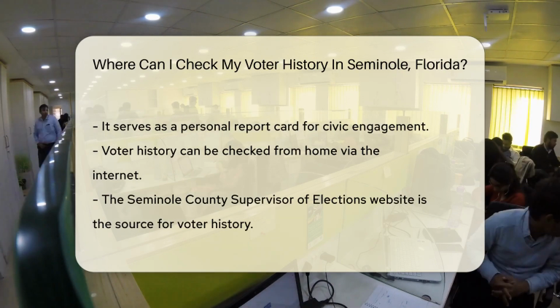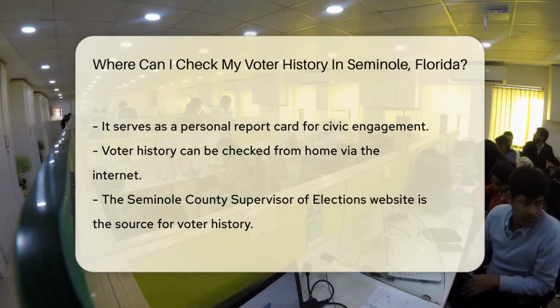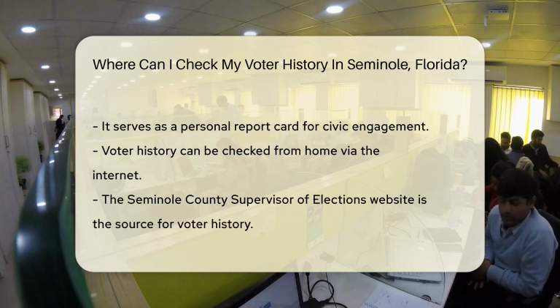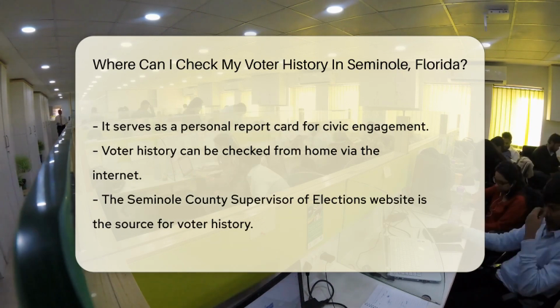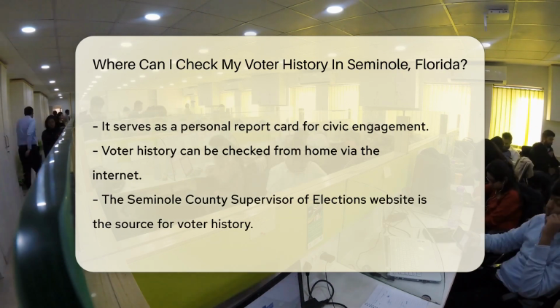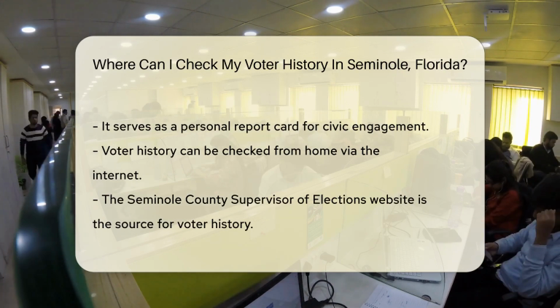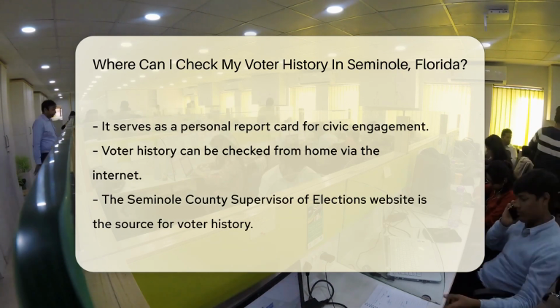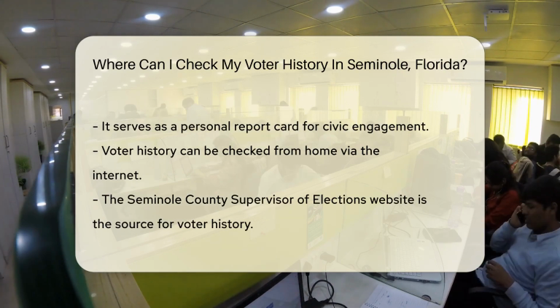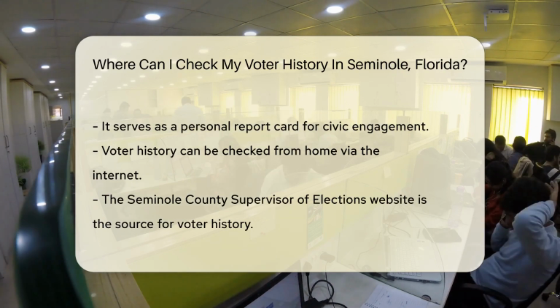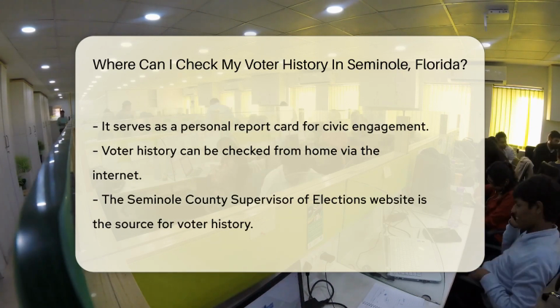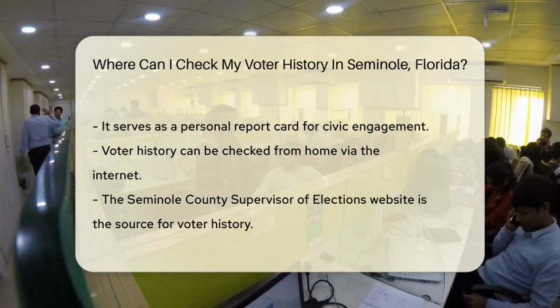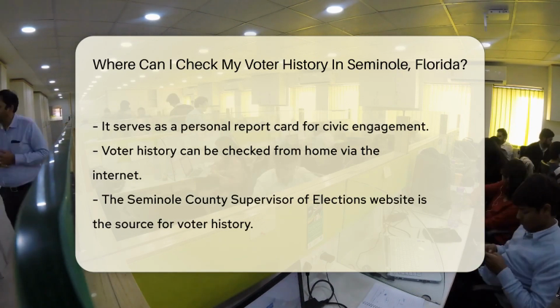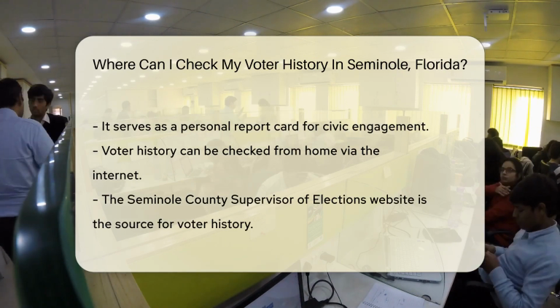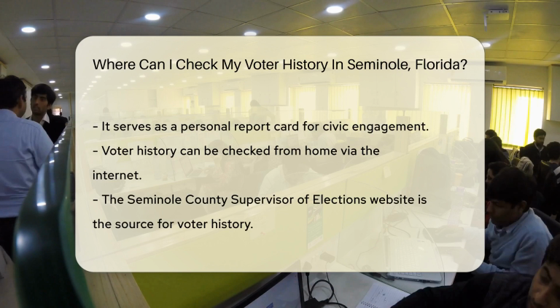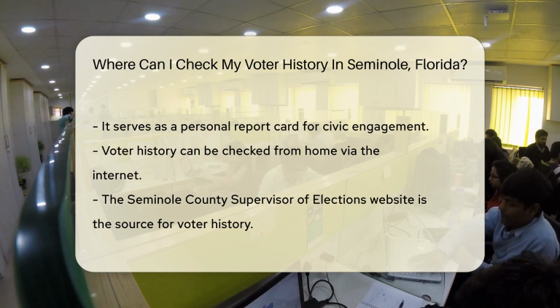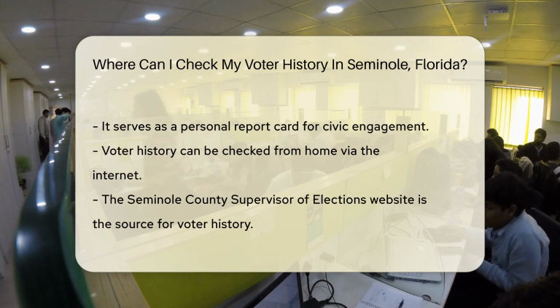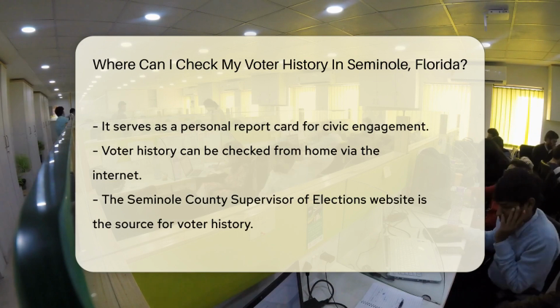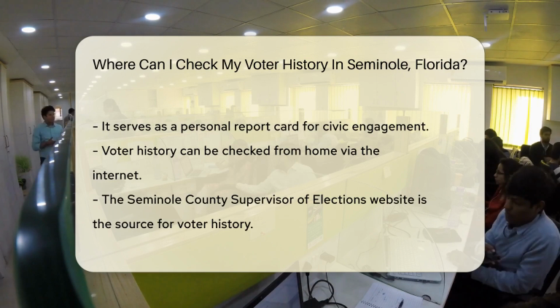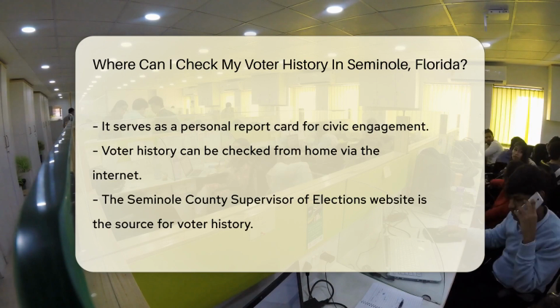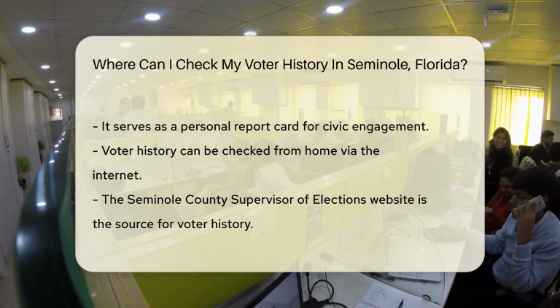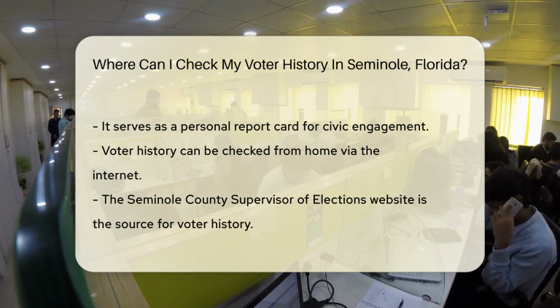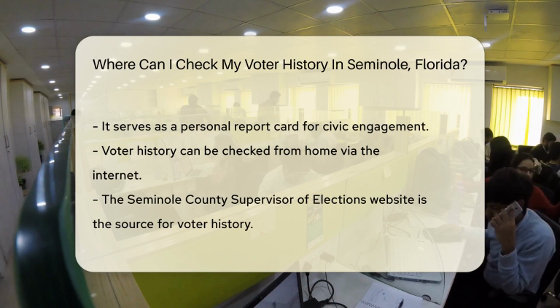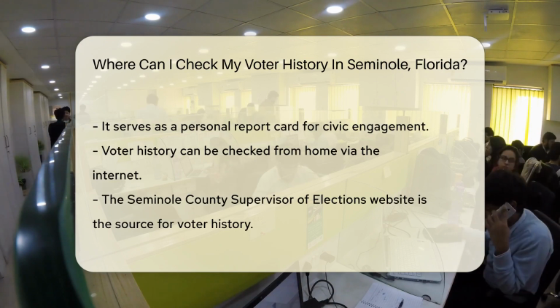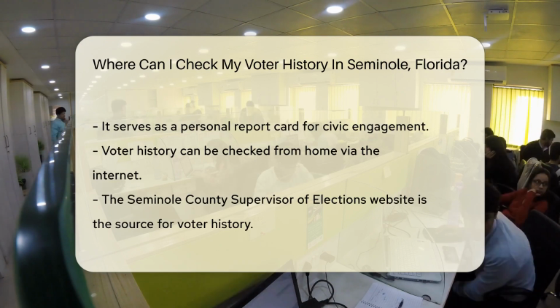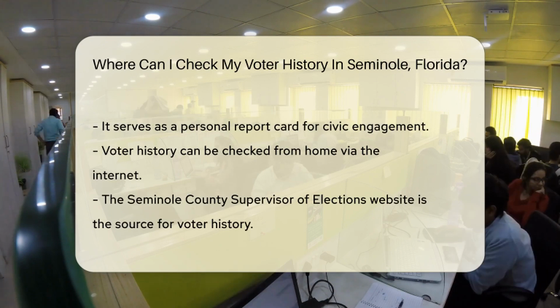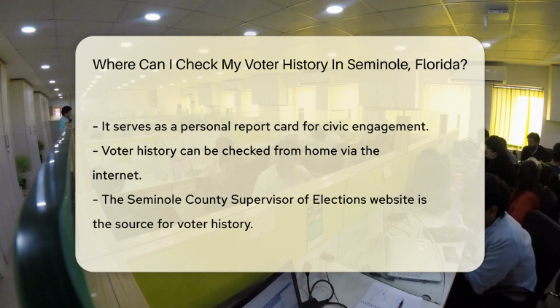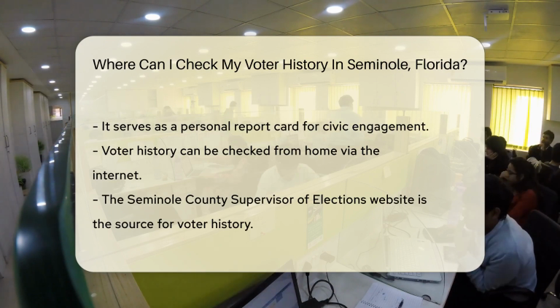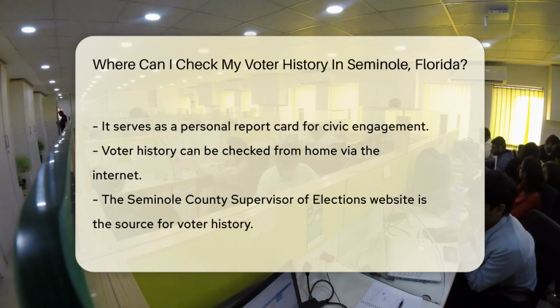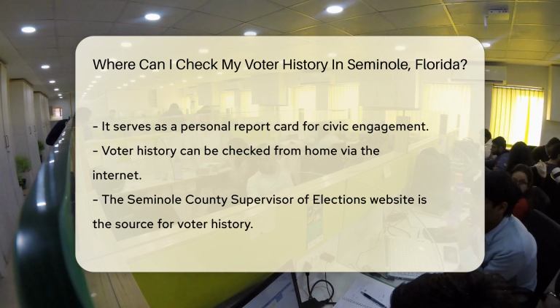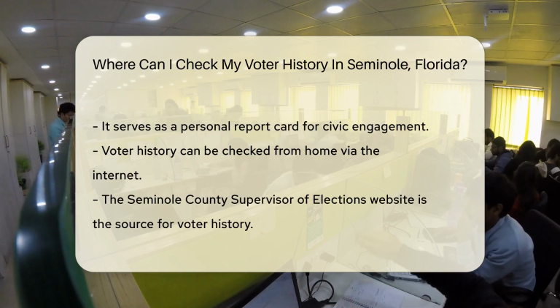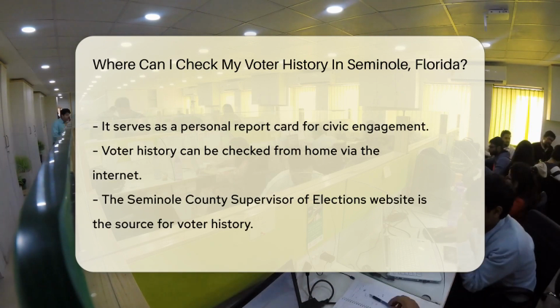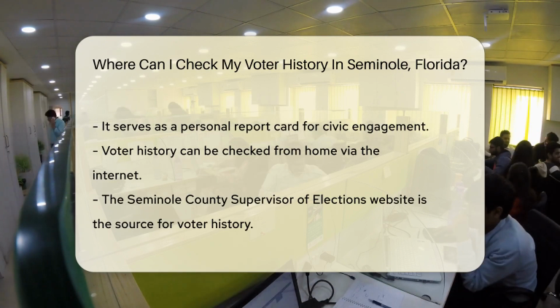Checking your history can be a walk down memory lane. Remember that mayoral race? Or the big state amendment? It's all there.